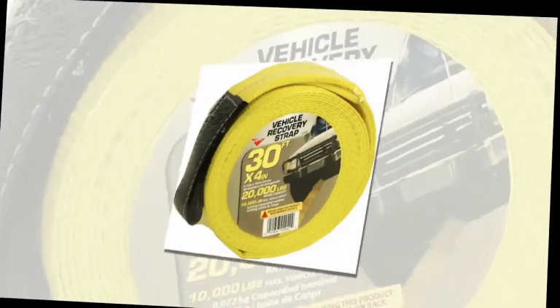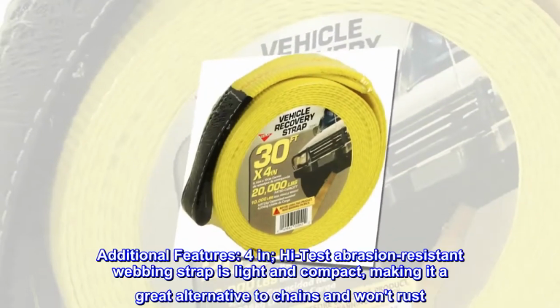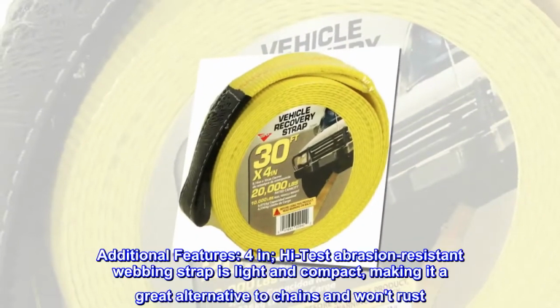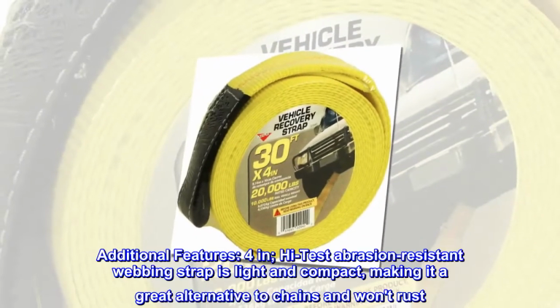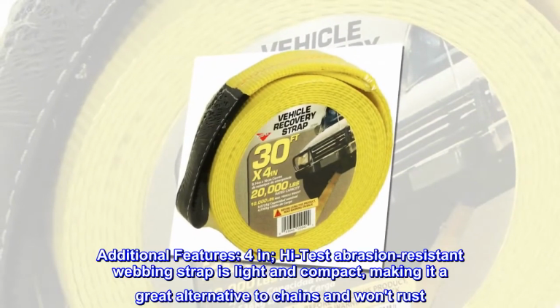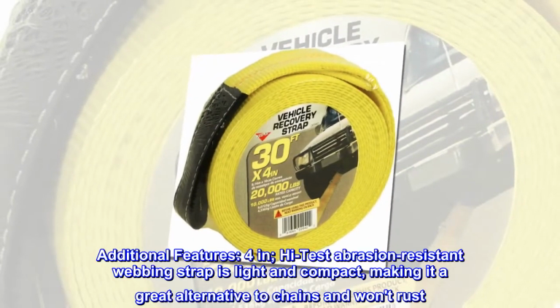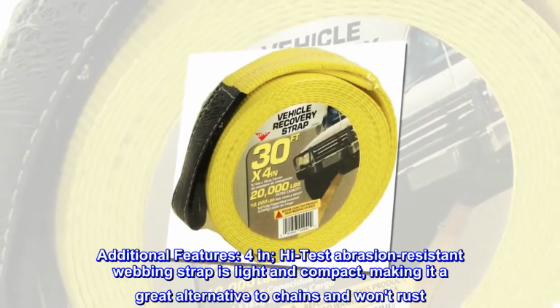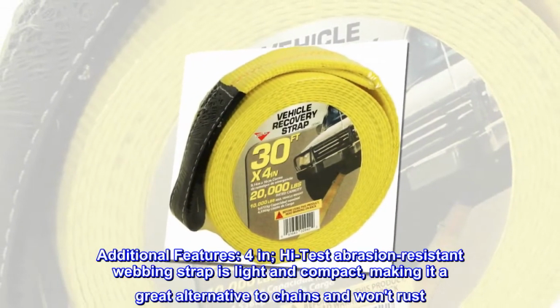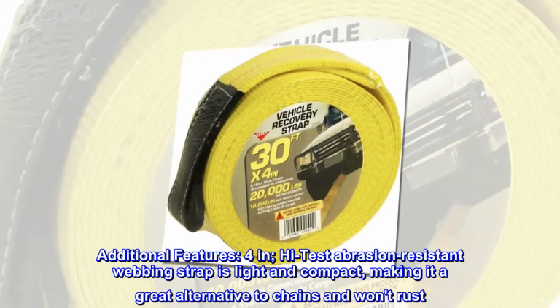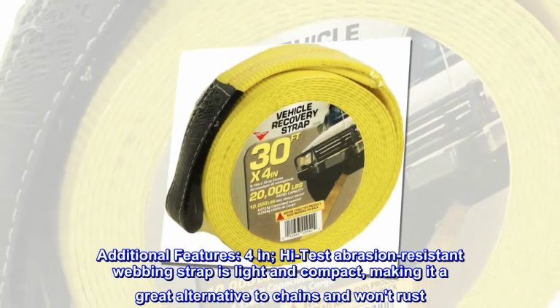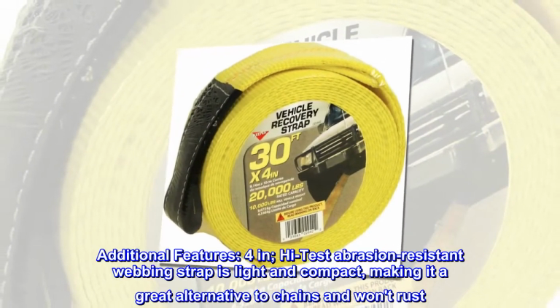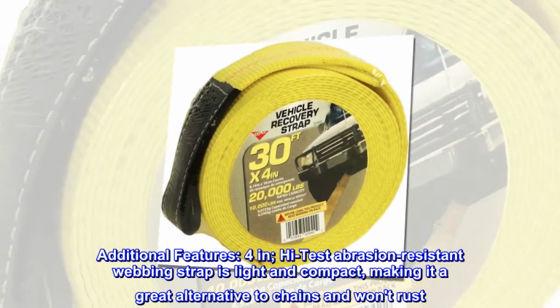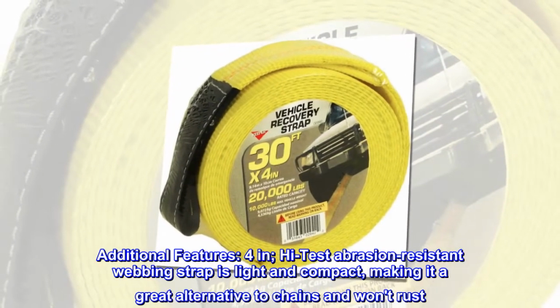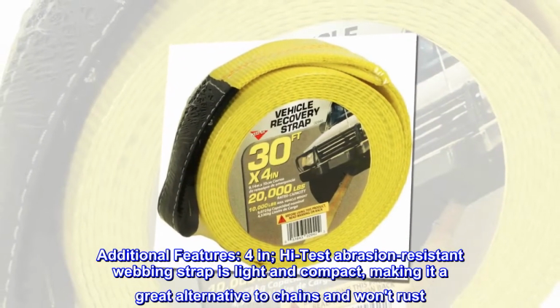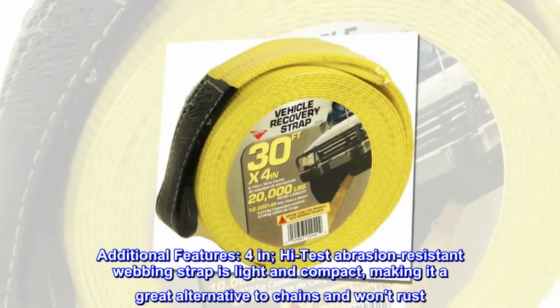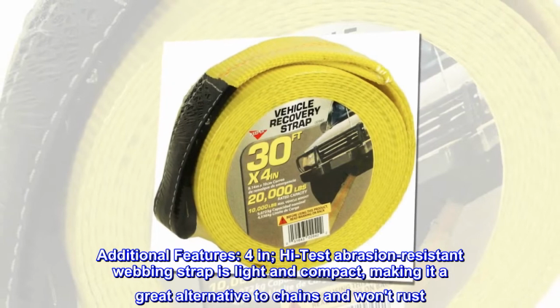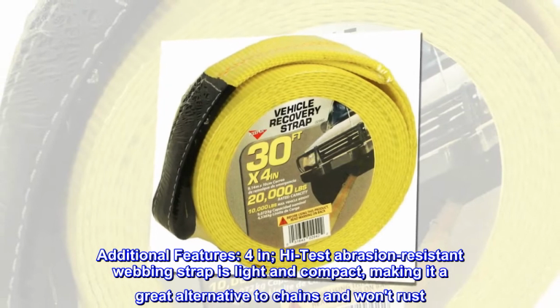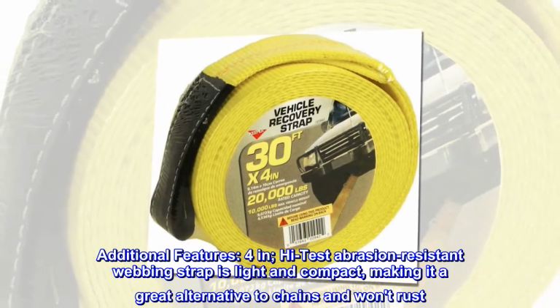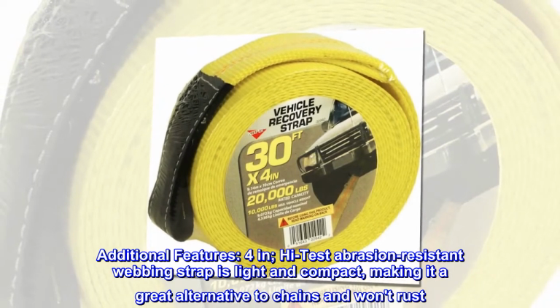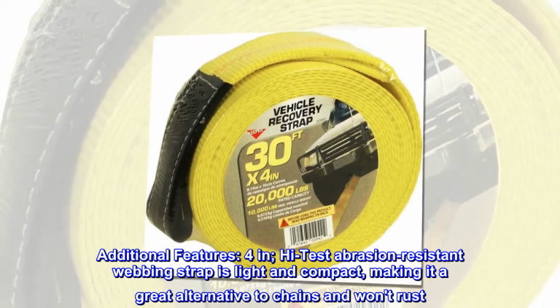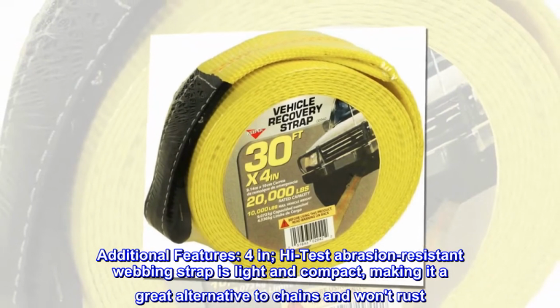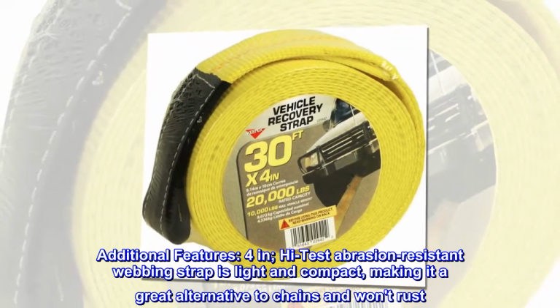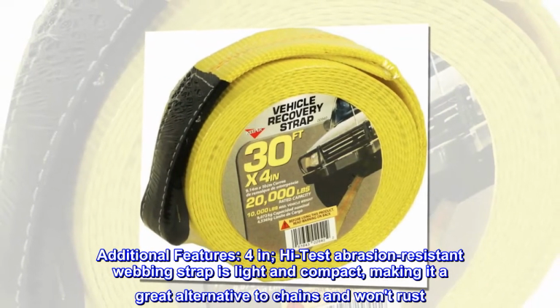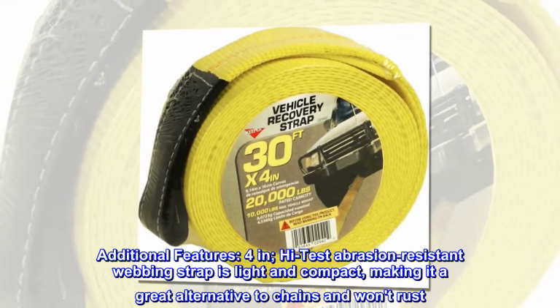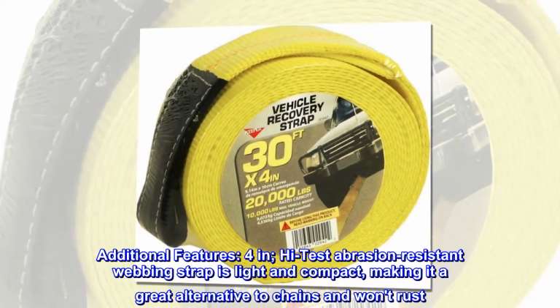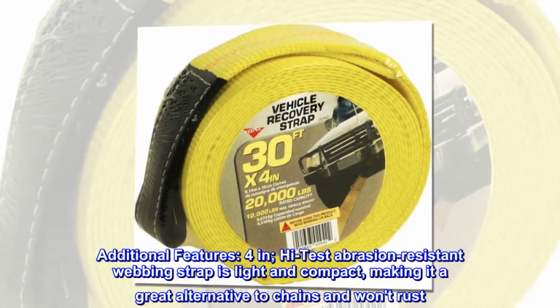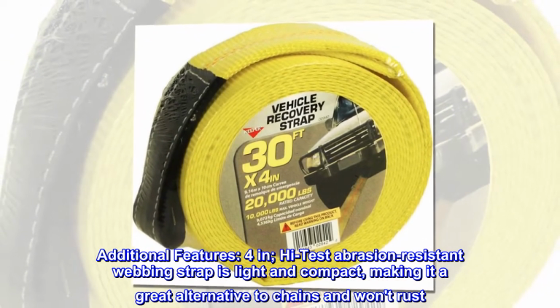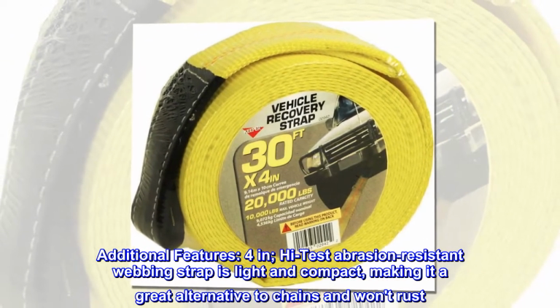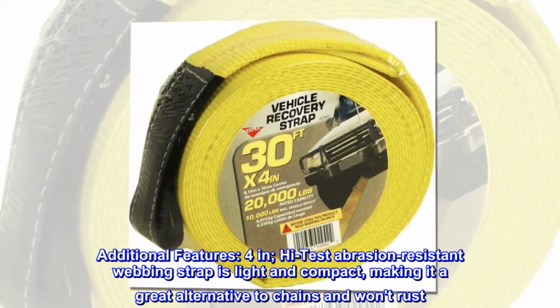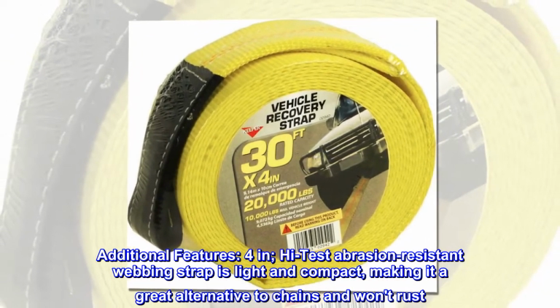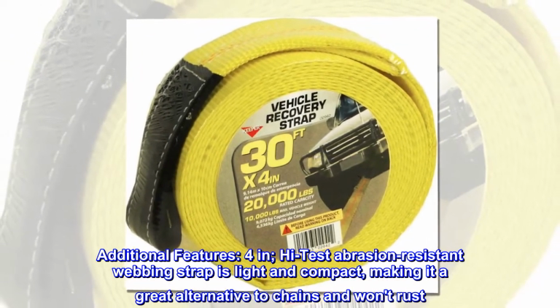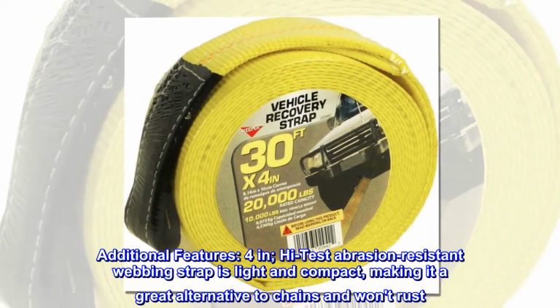Additional features: 4-inch high-test abrasion-resistant webbing strap is light and compact, making it a great alternative to chains and won't rust.